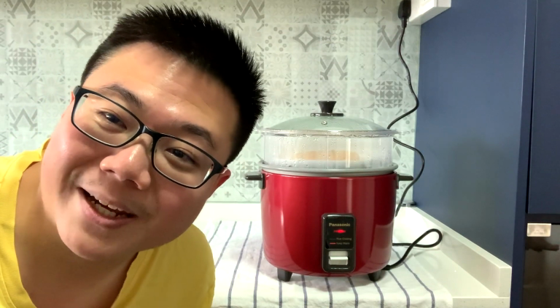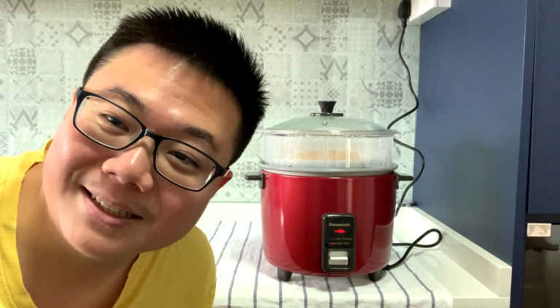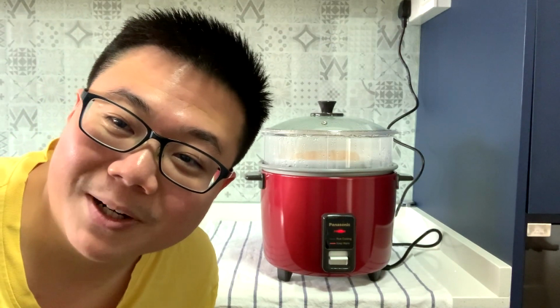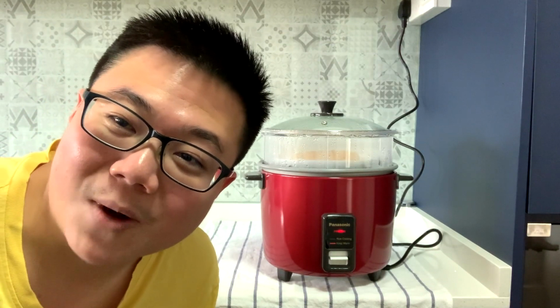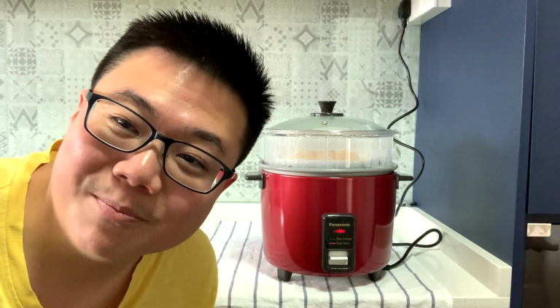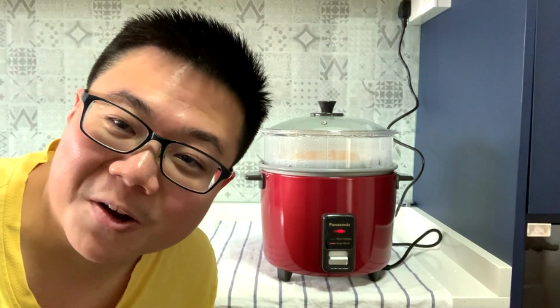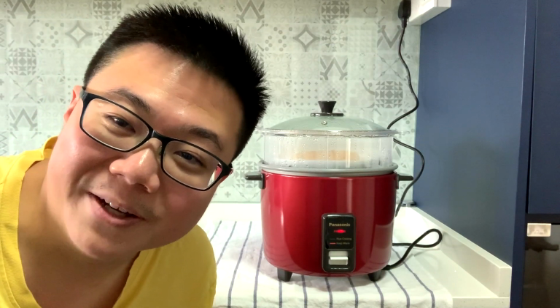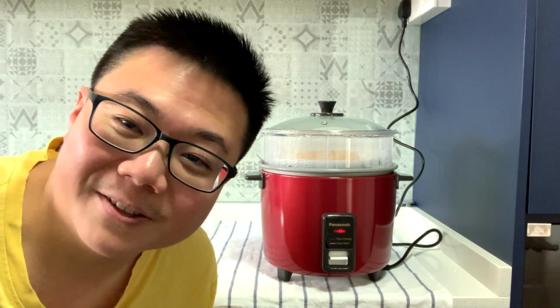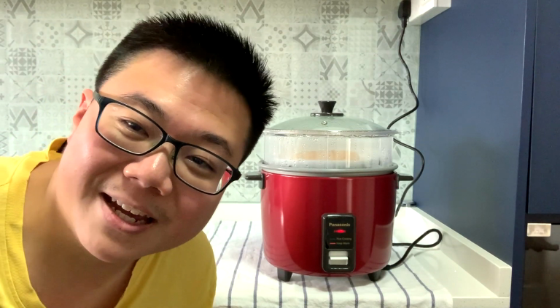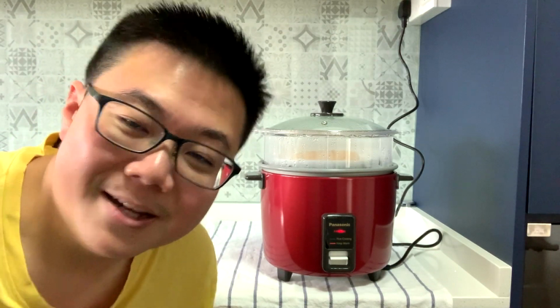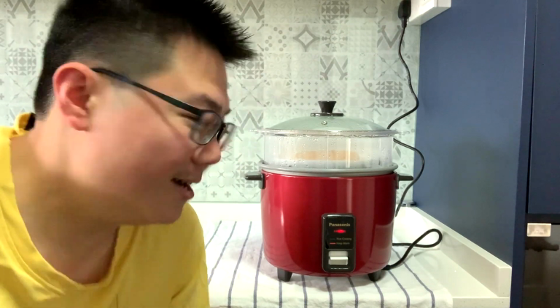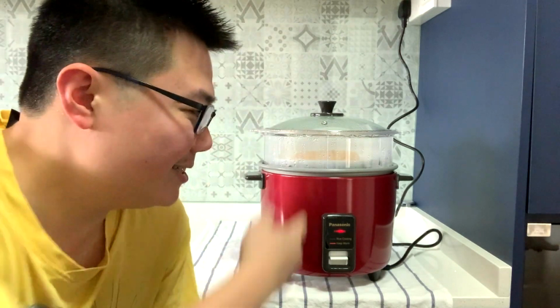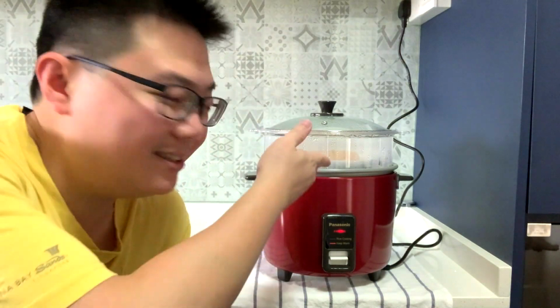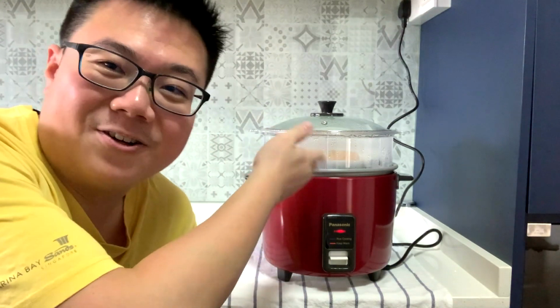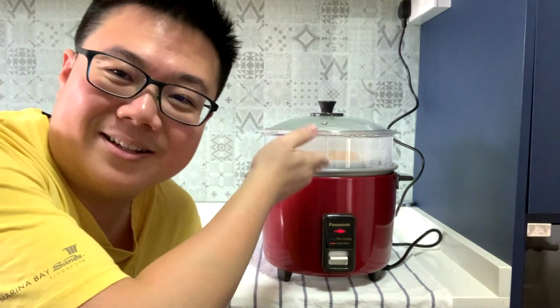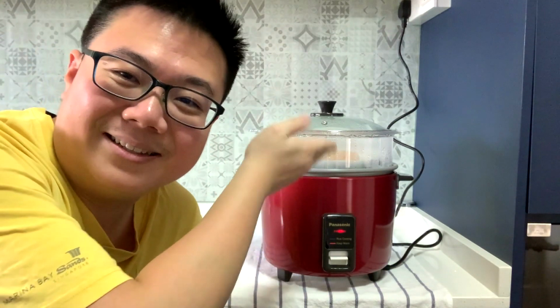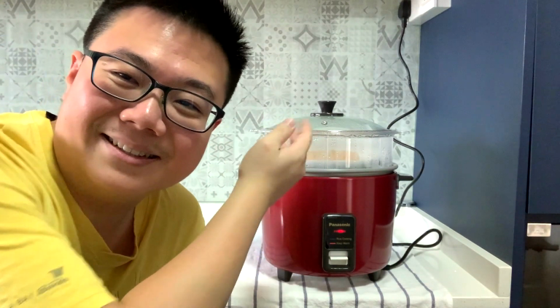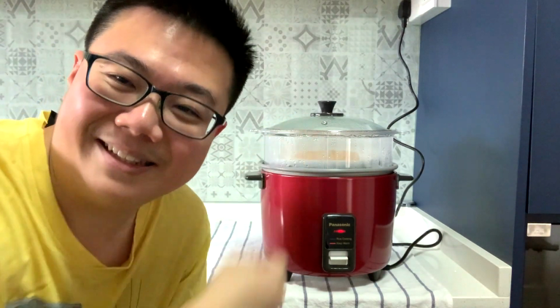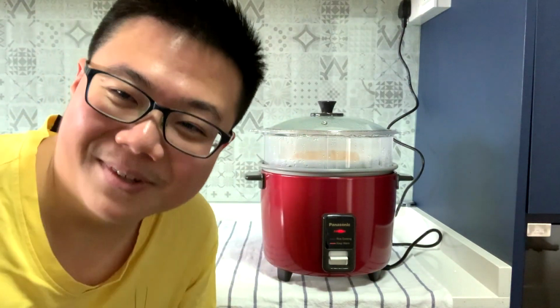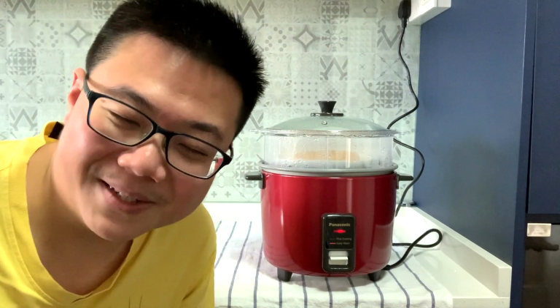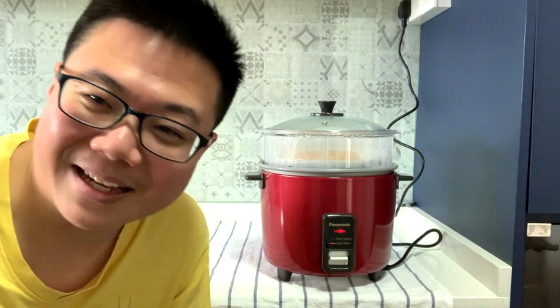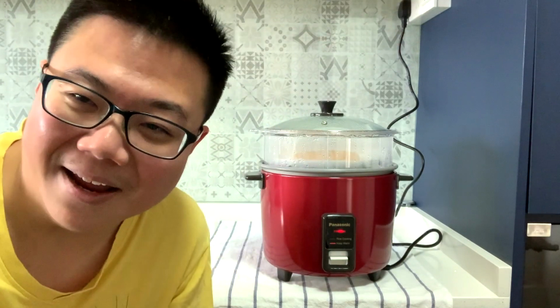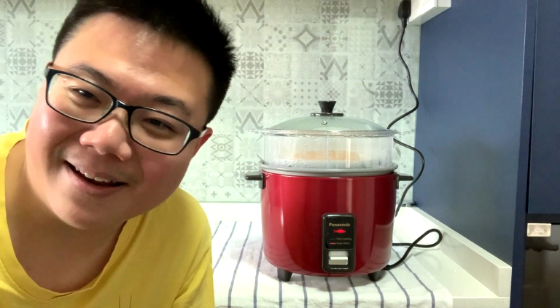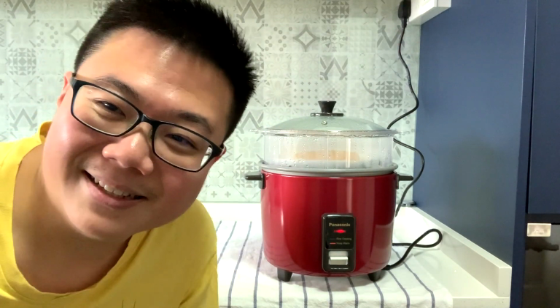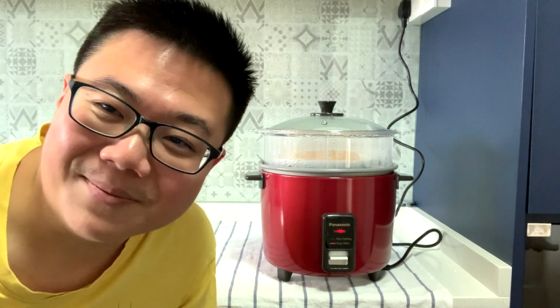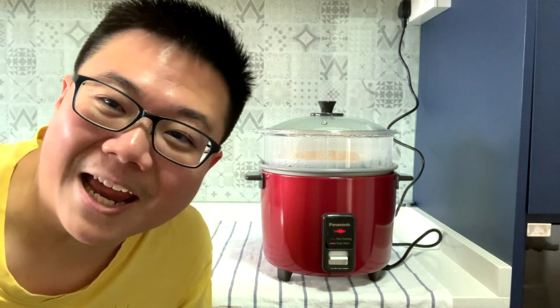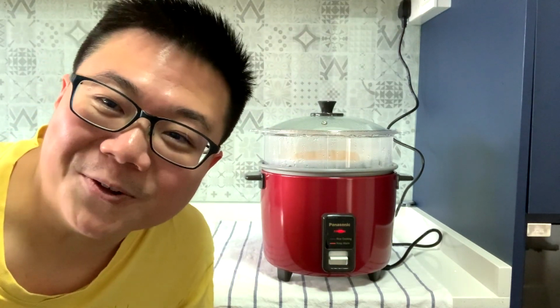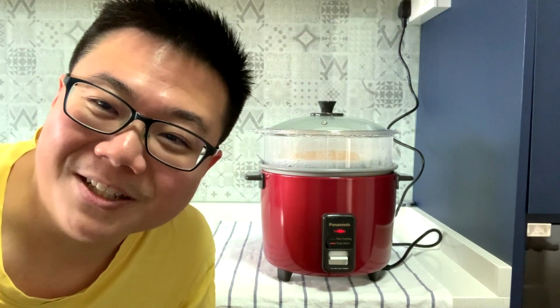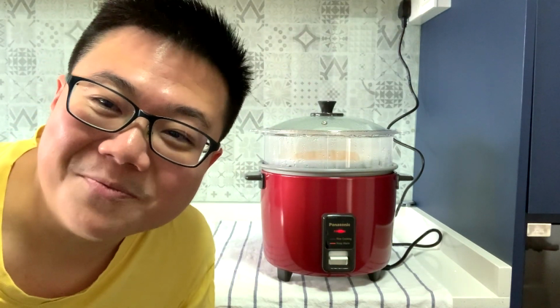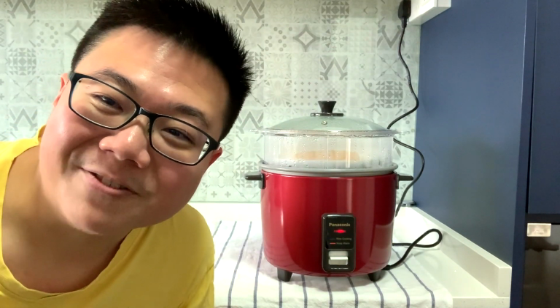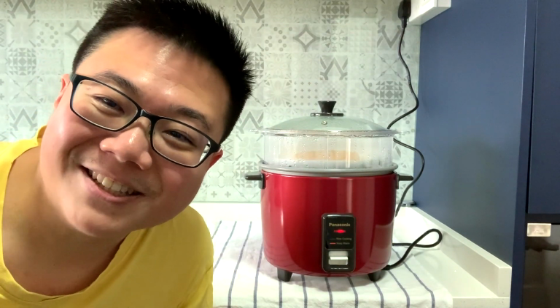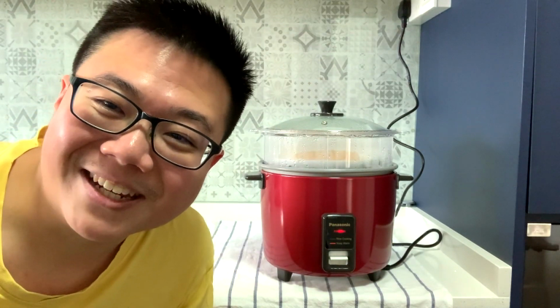Let me show you how to make a simple one pot meal. Just ignore the thing in the steamer — I'm just adding some leo to eat with my rice.